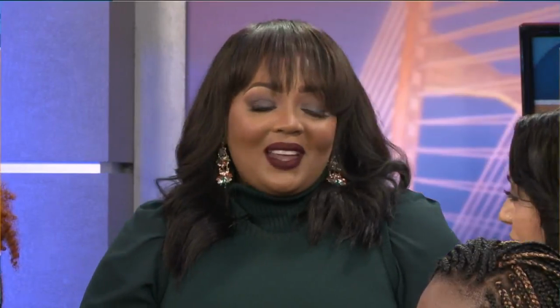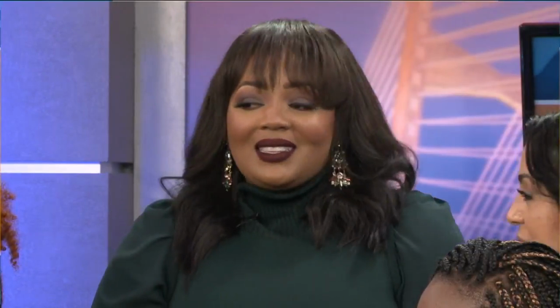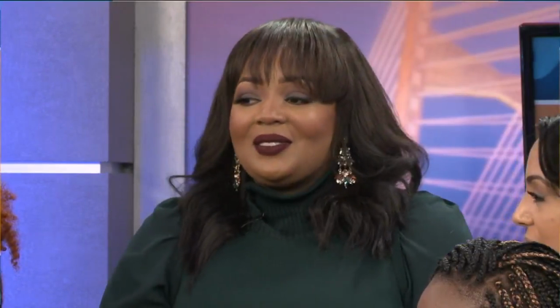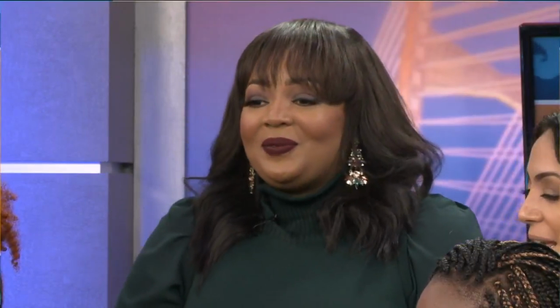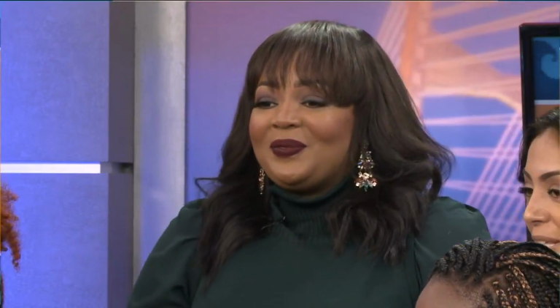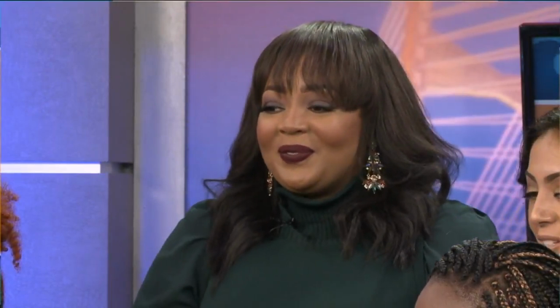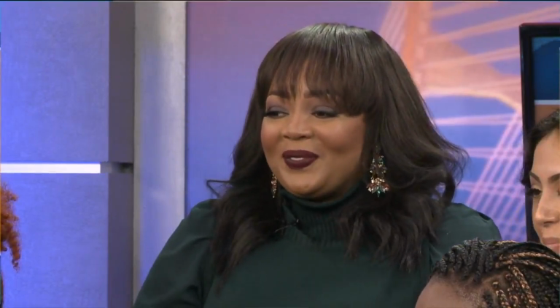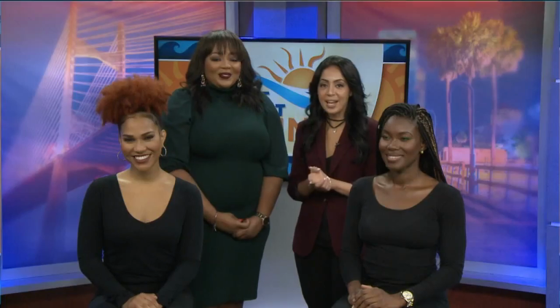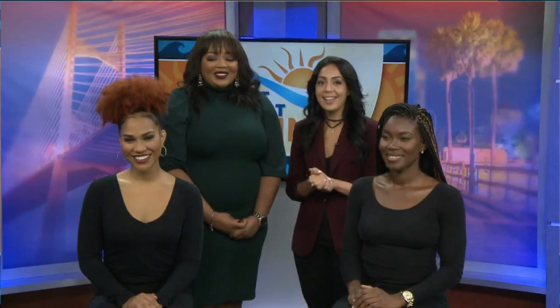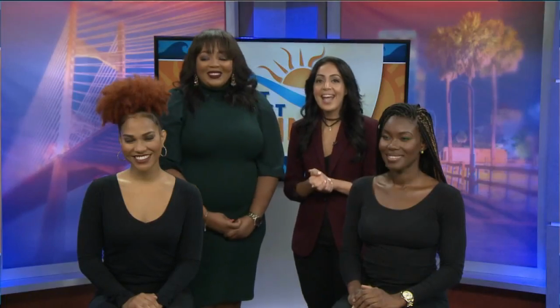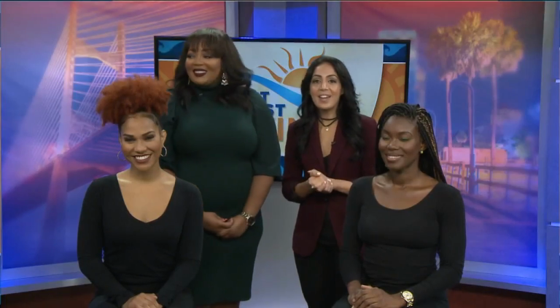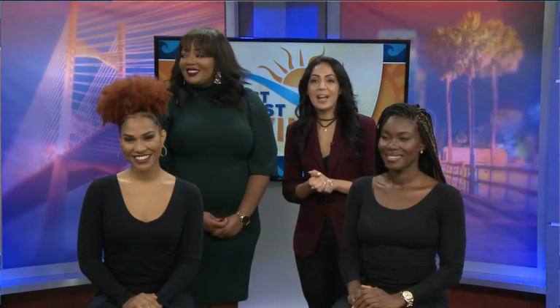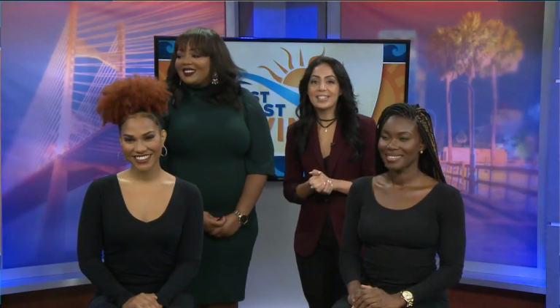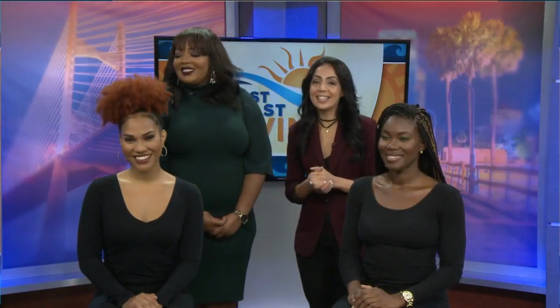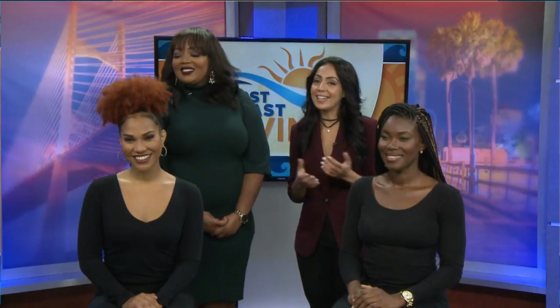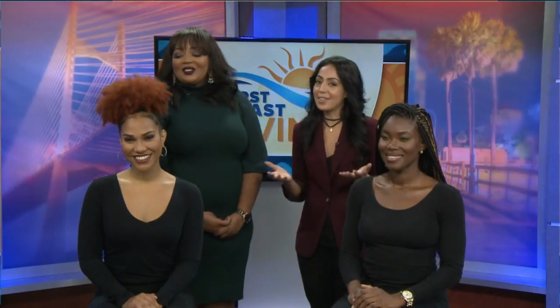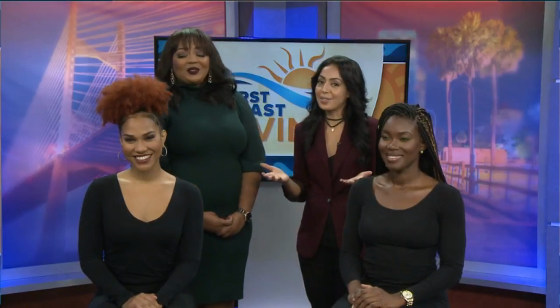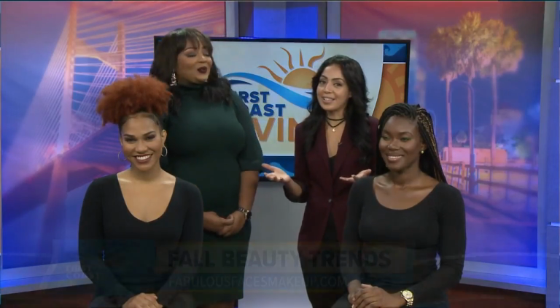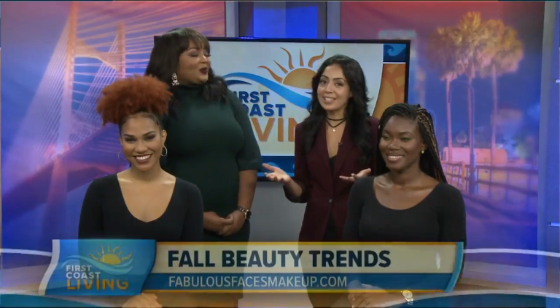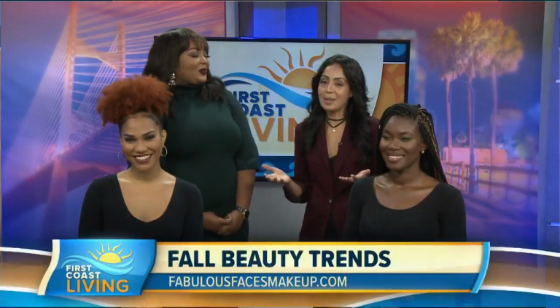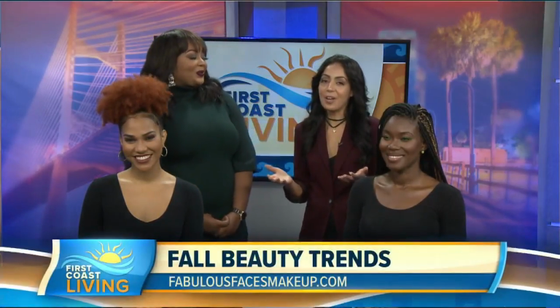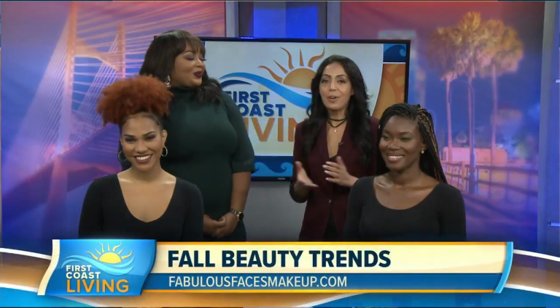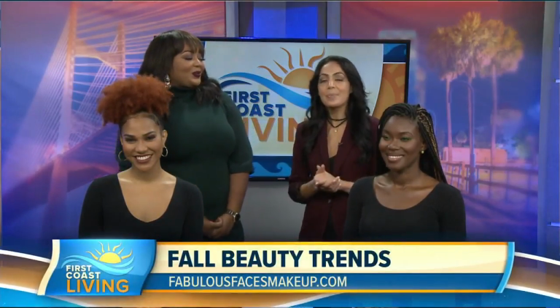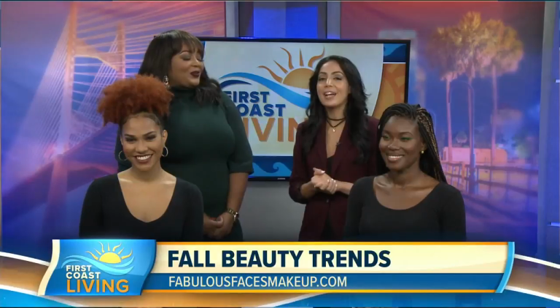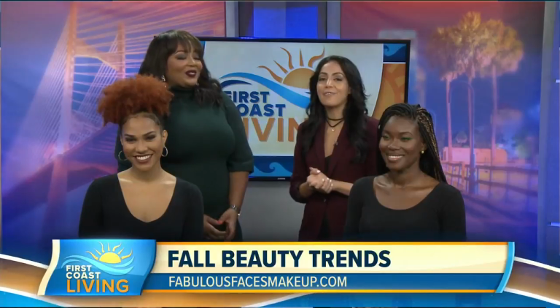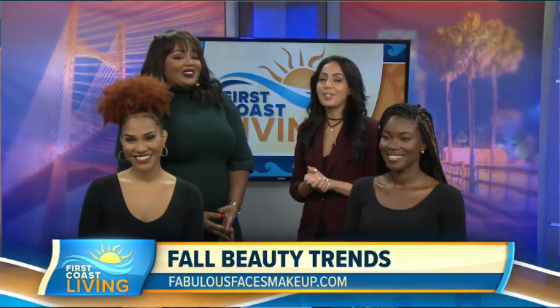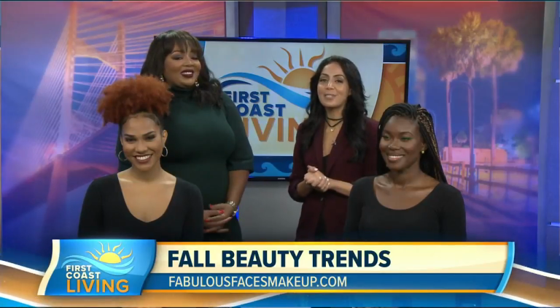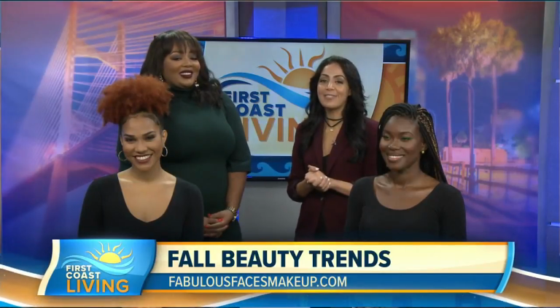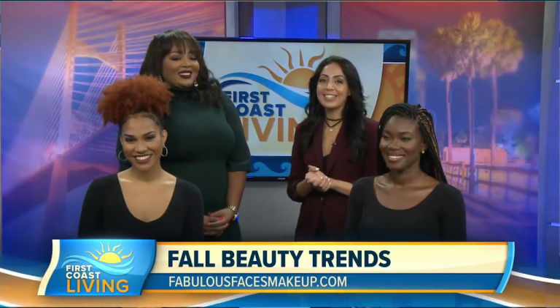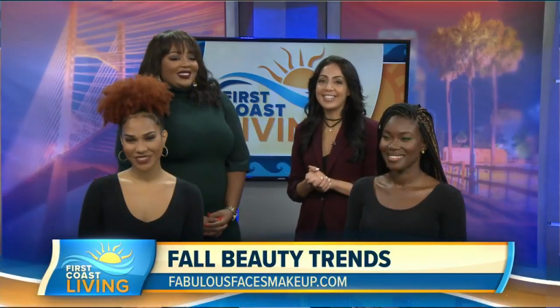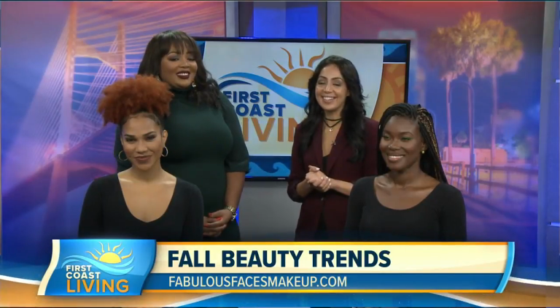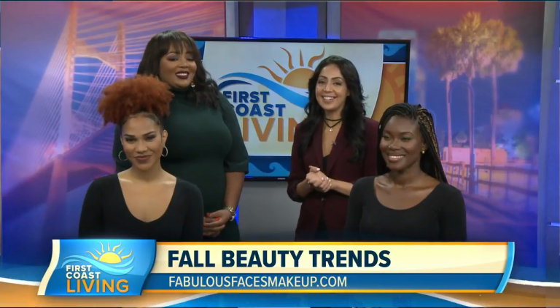Keep these looks in mind, and you can get another look at this segment on our website, firstcoastliving.net.